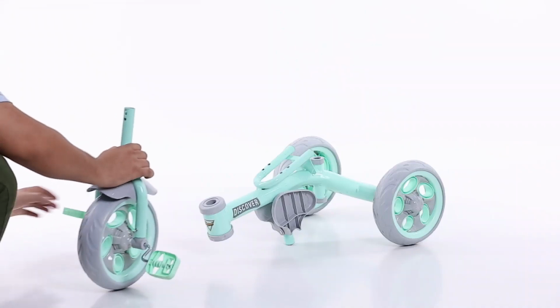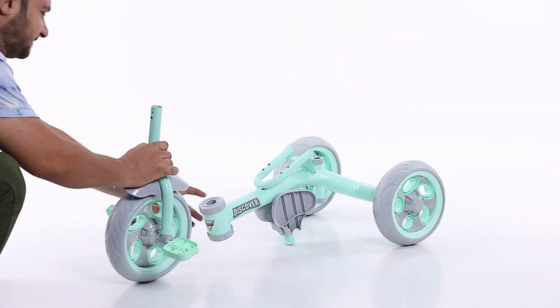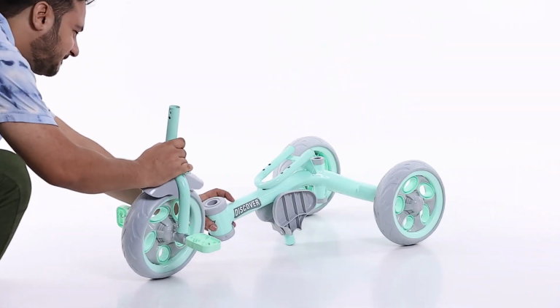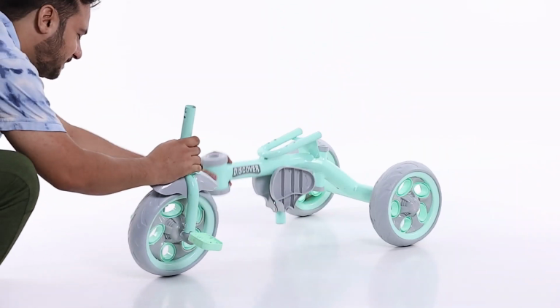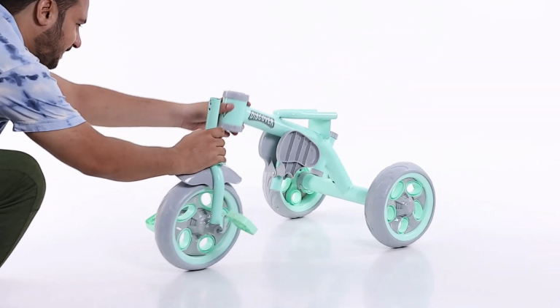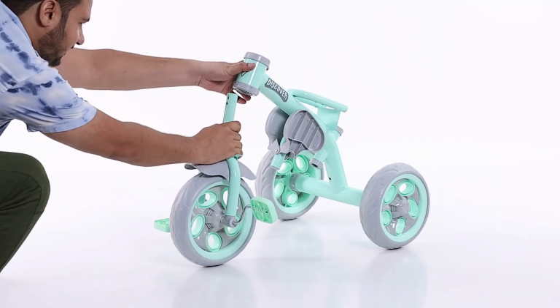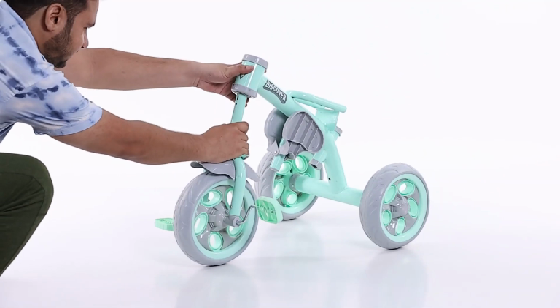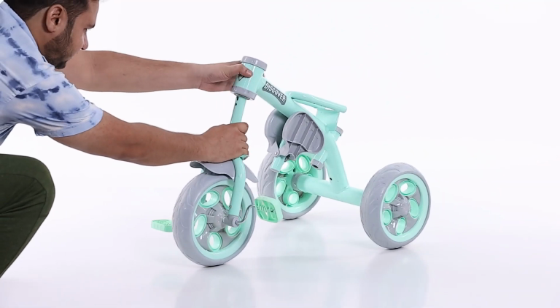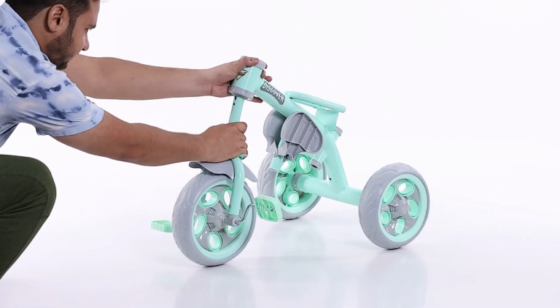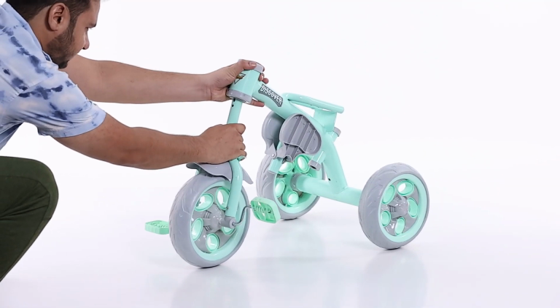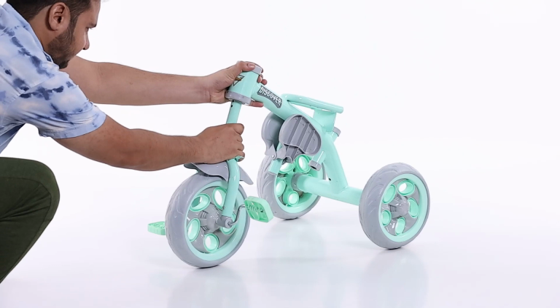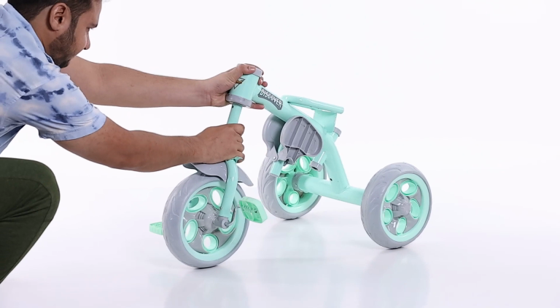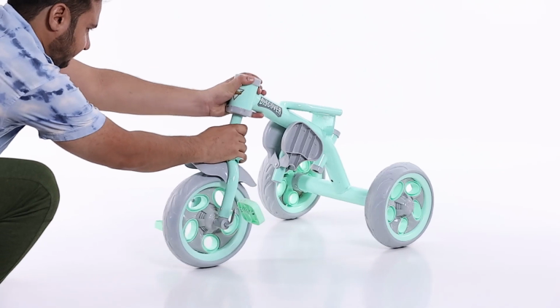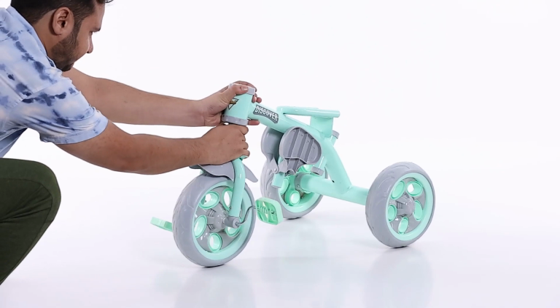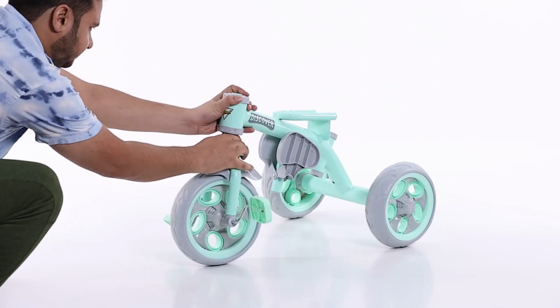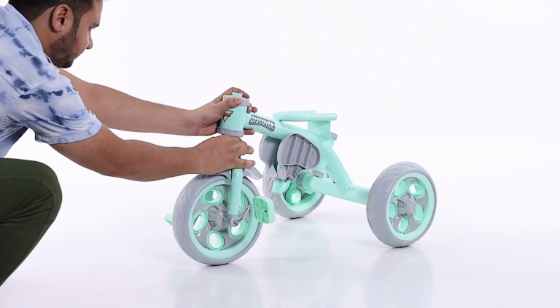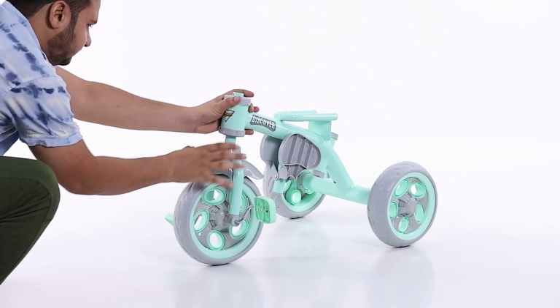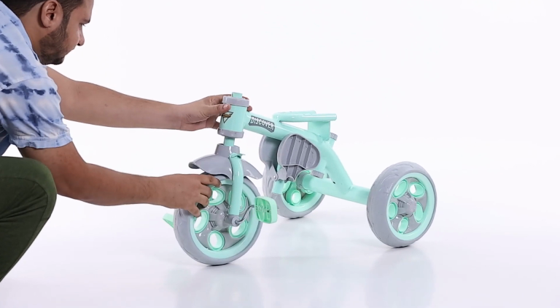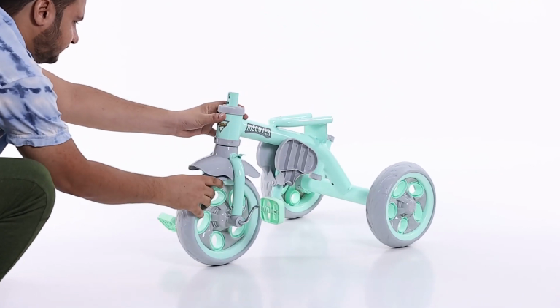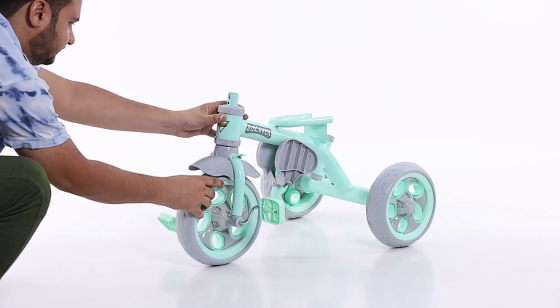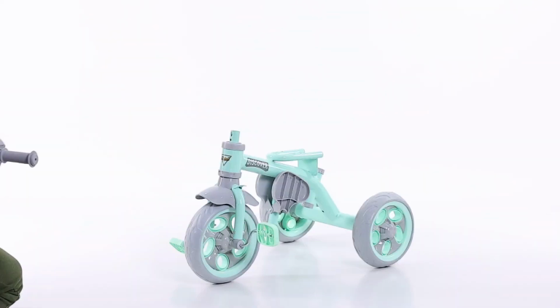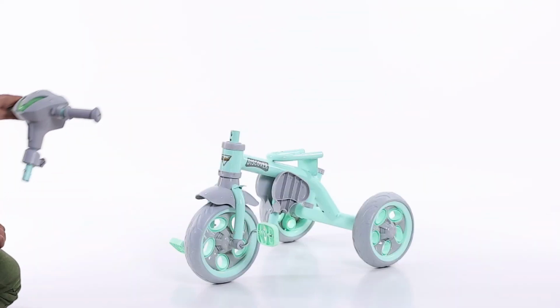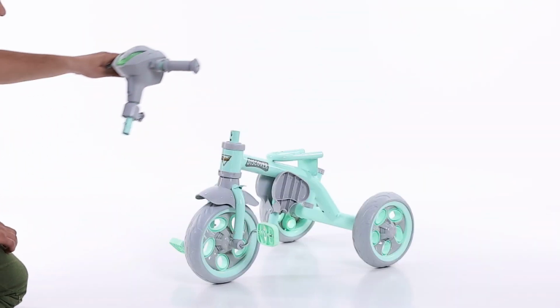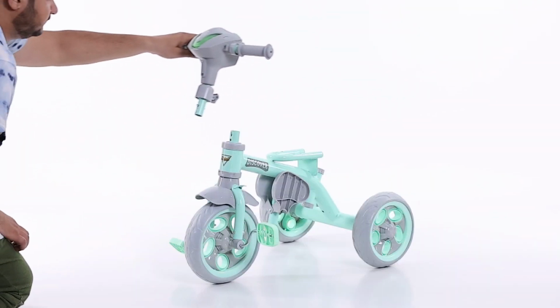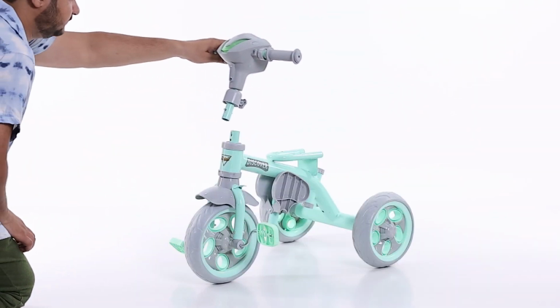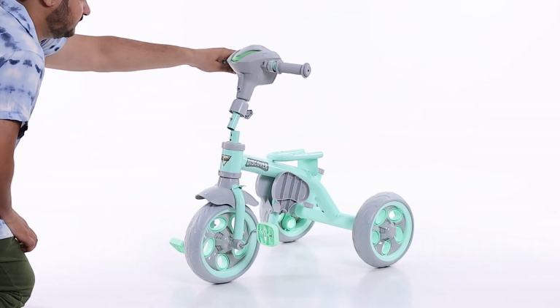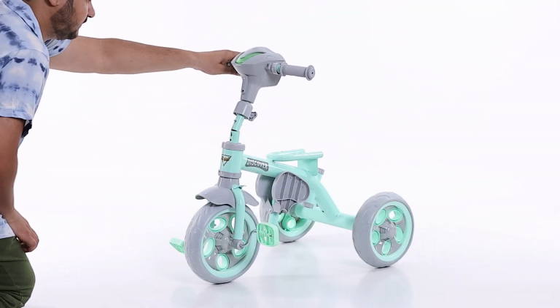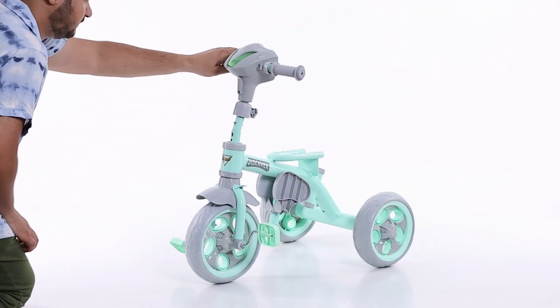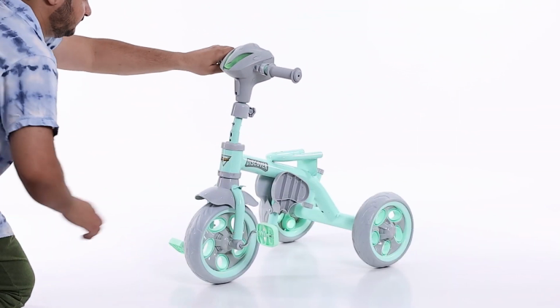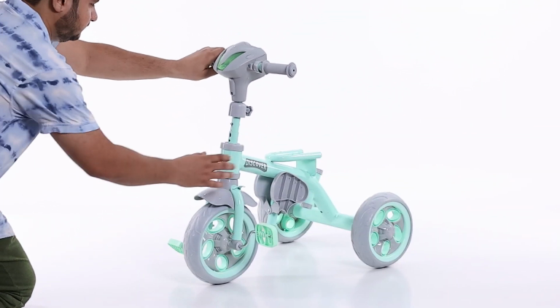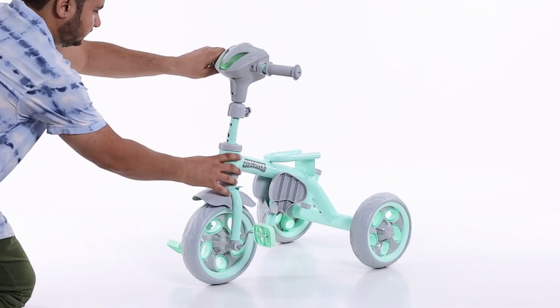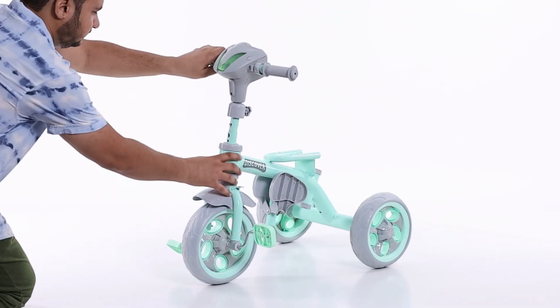Step 4: insert the front fork complete to the main body. In the next step, place the handle to the fork with the help of the lock button.